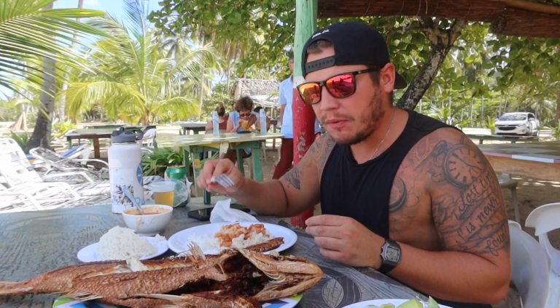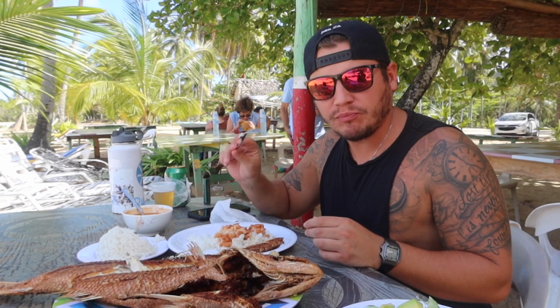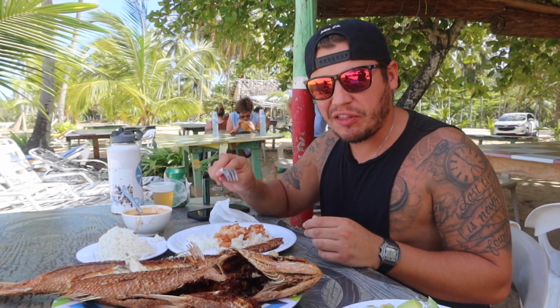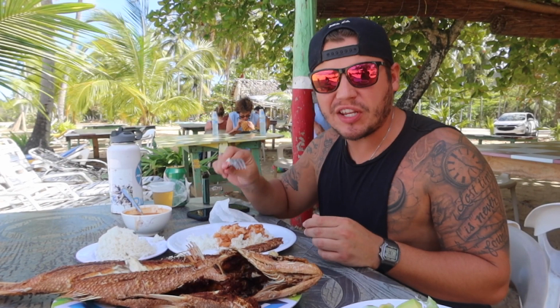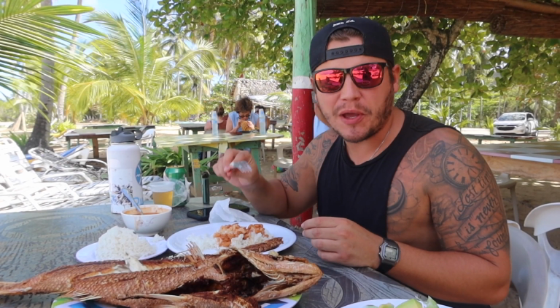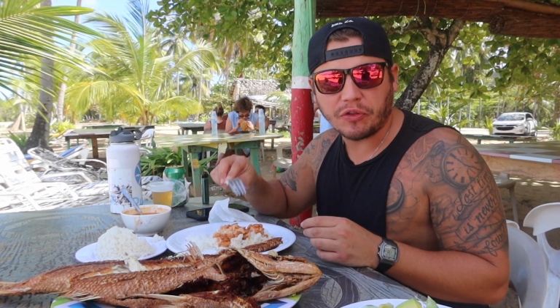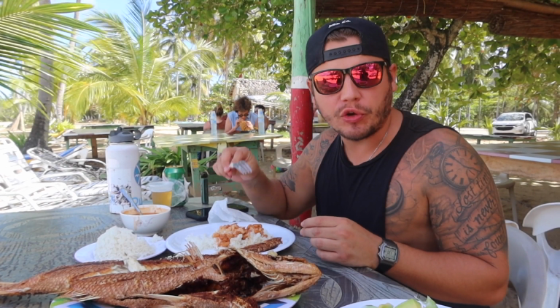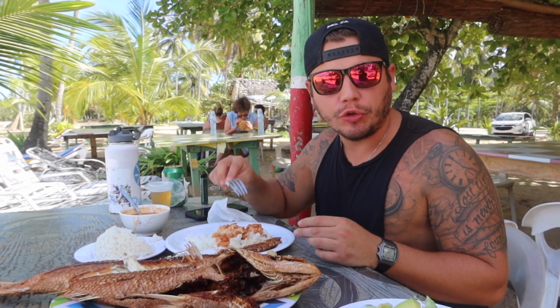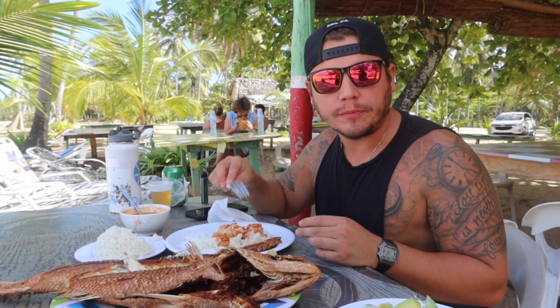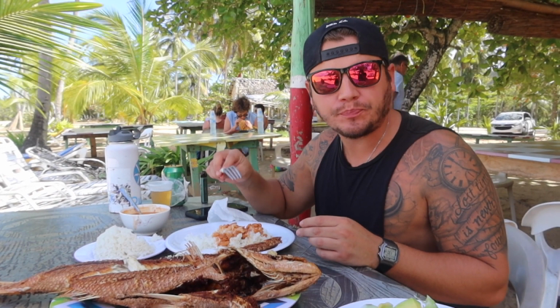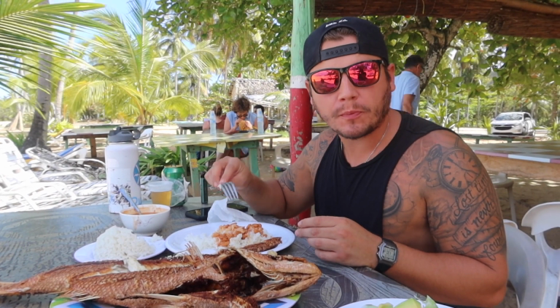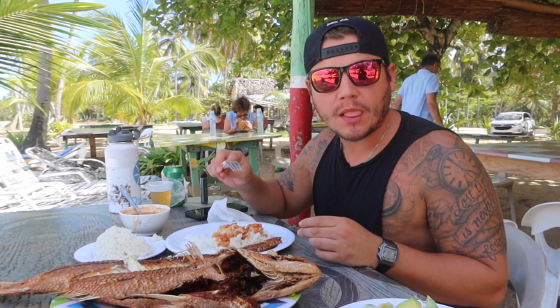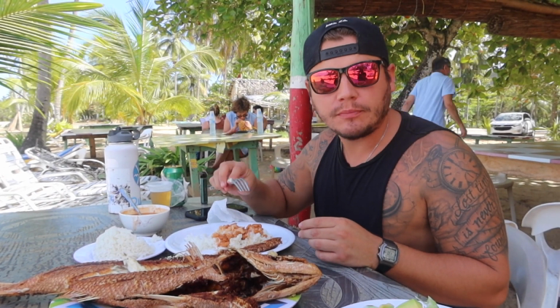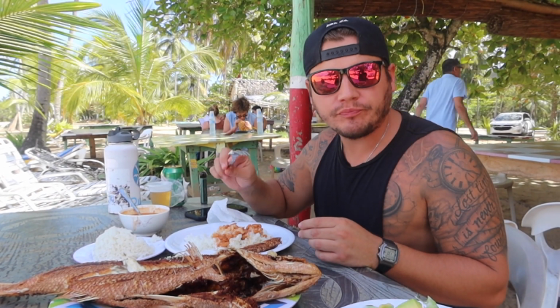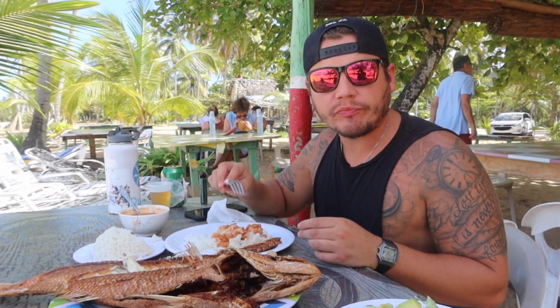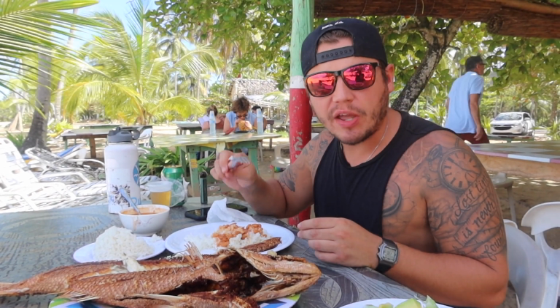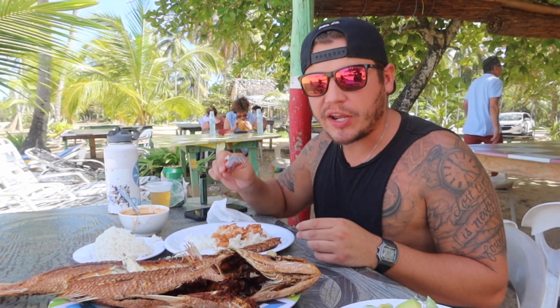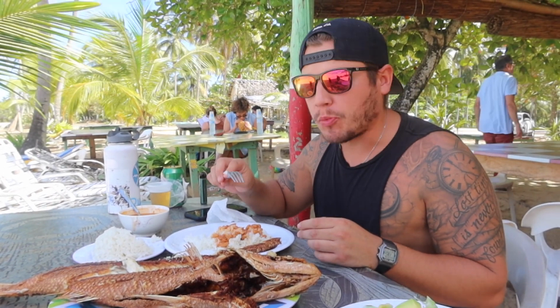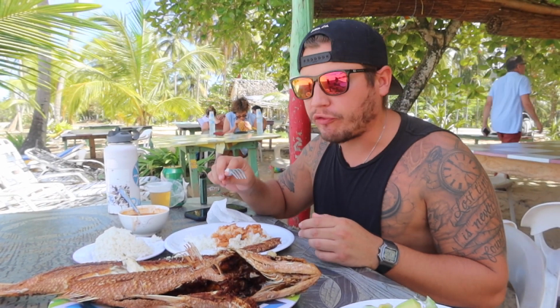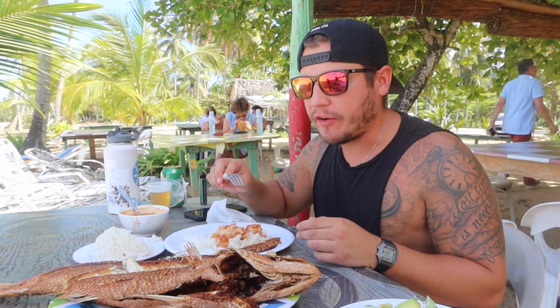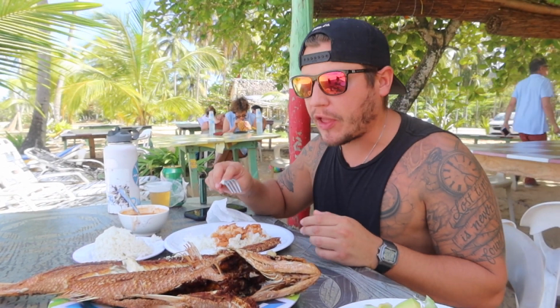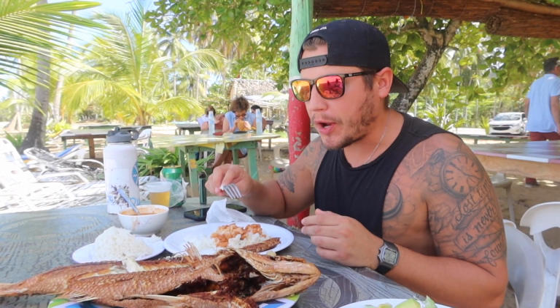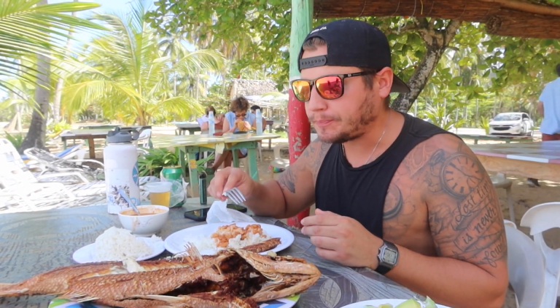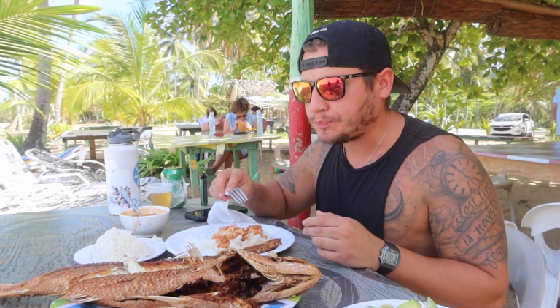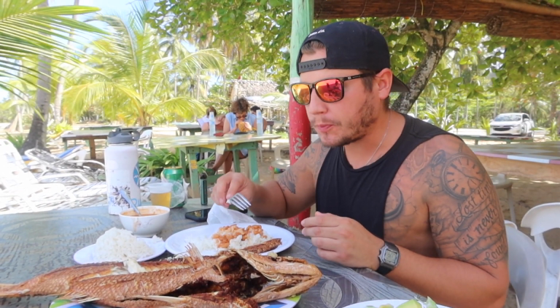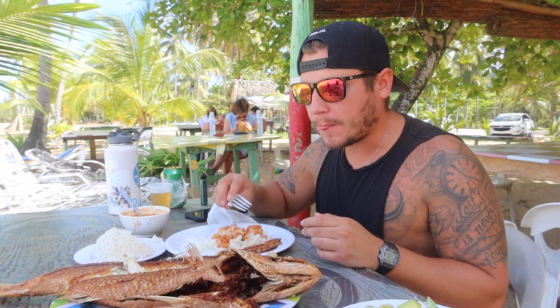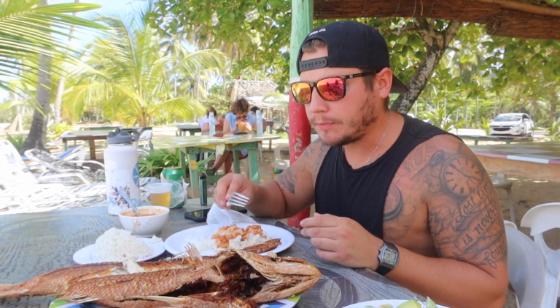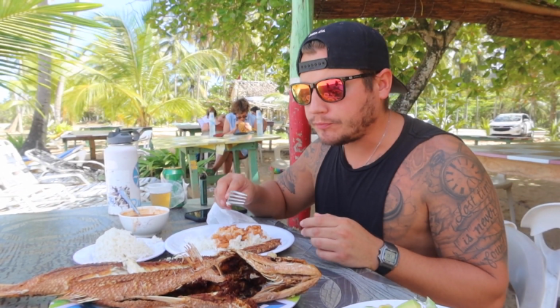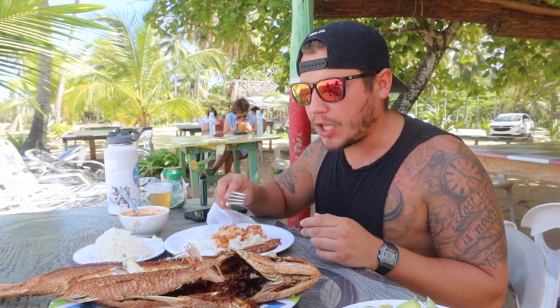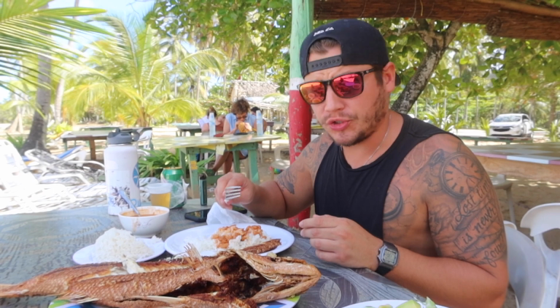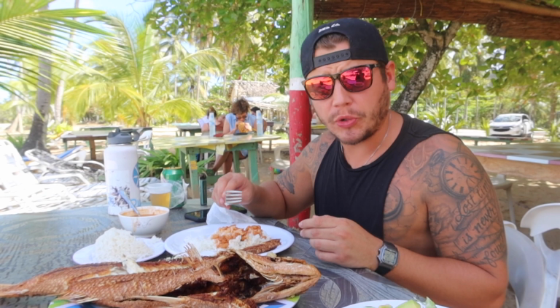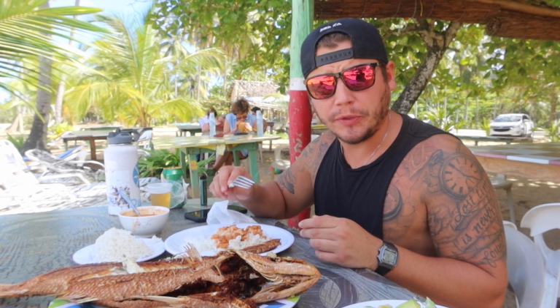I think that's better than grilled. It has more flavor that way. That is so good.